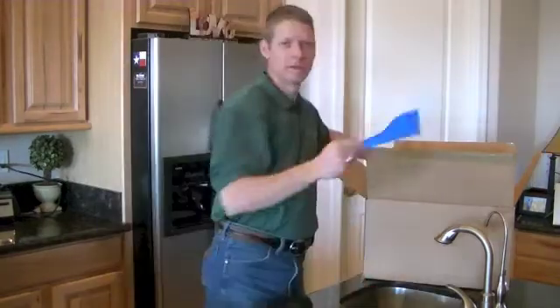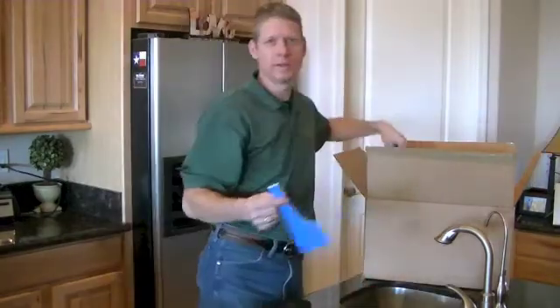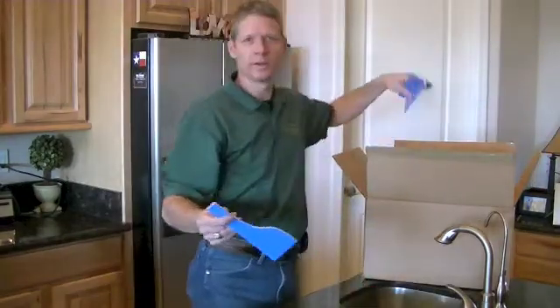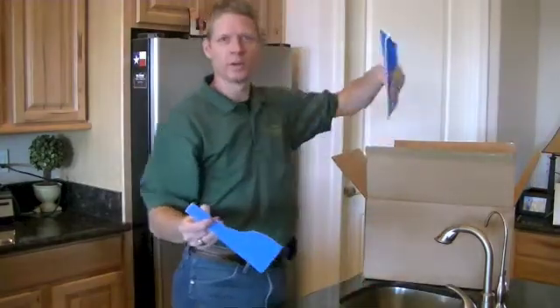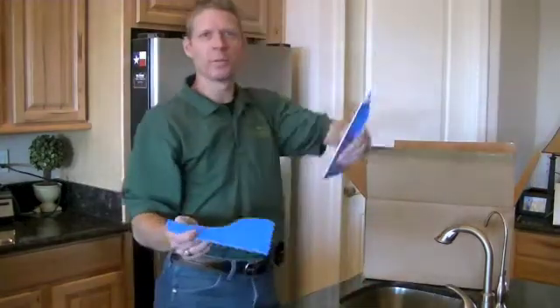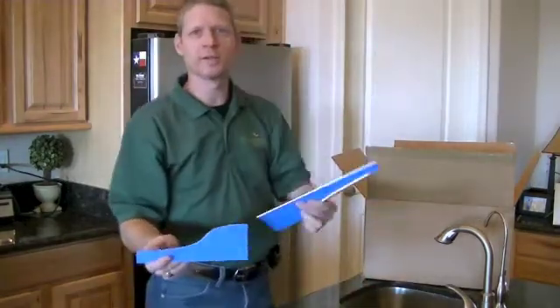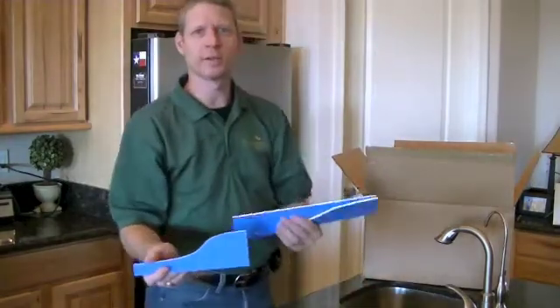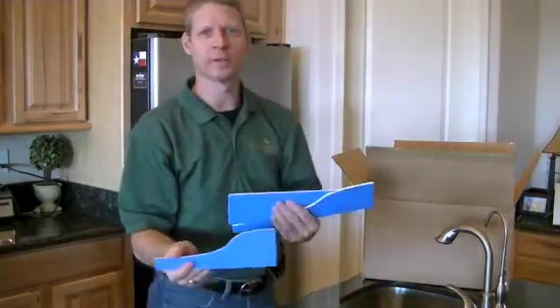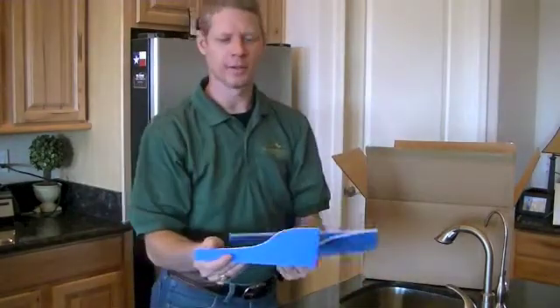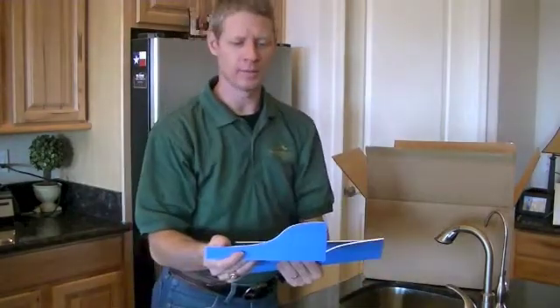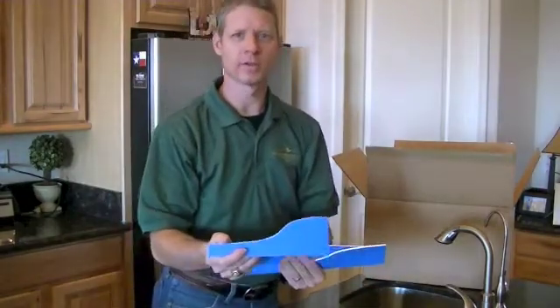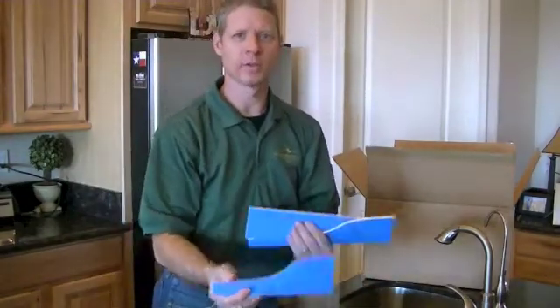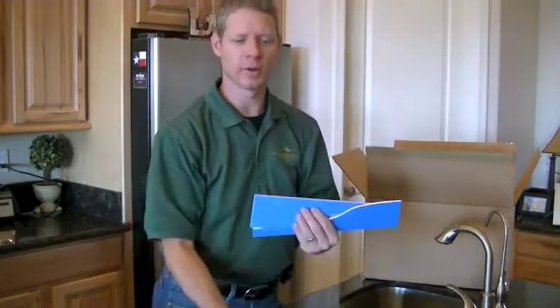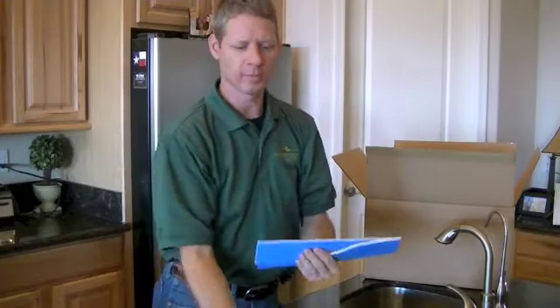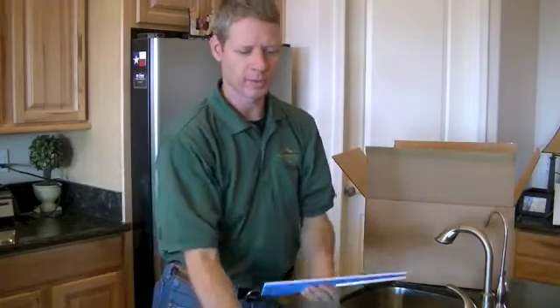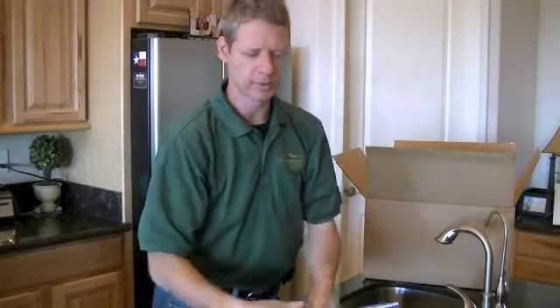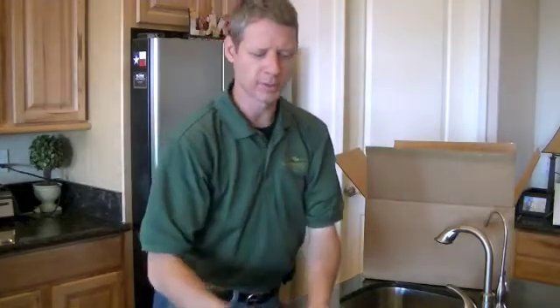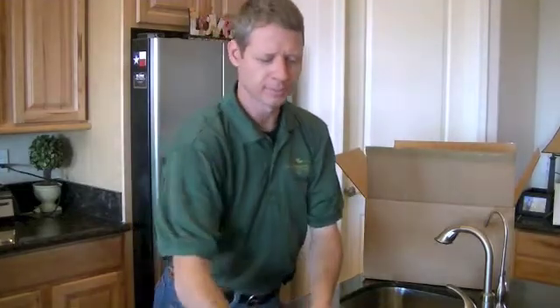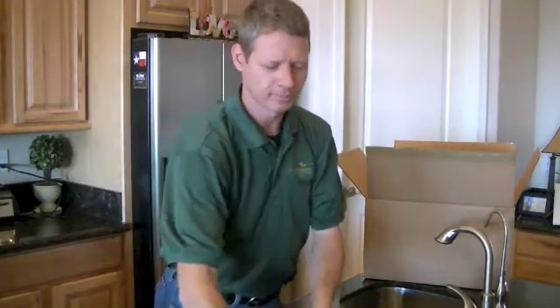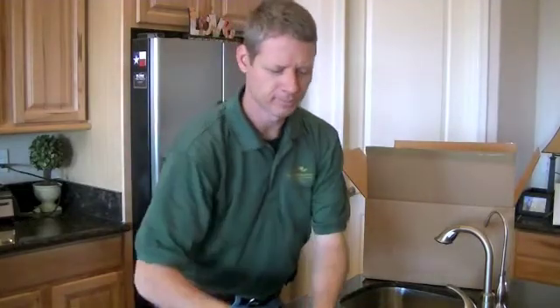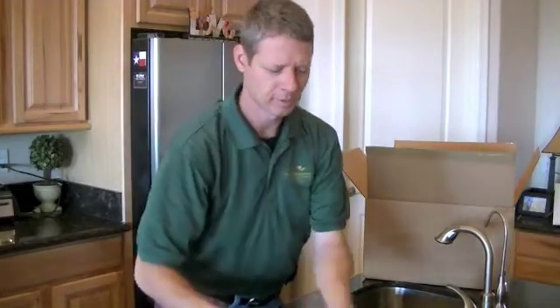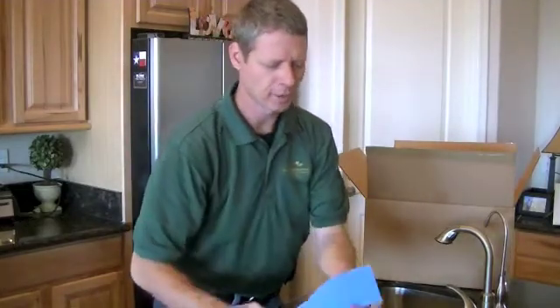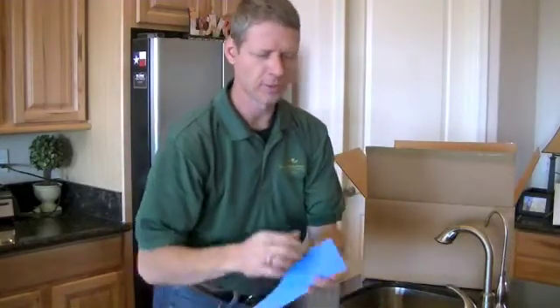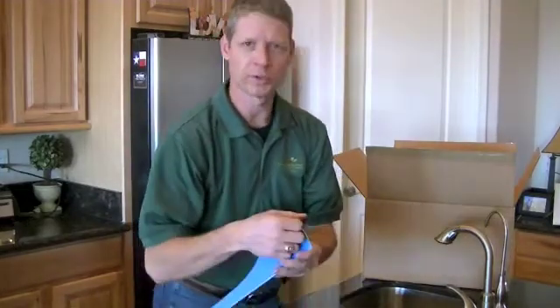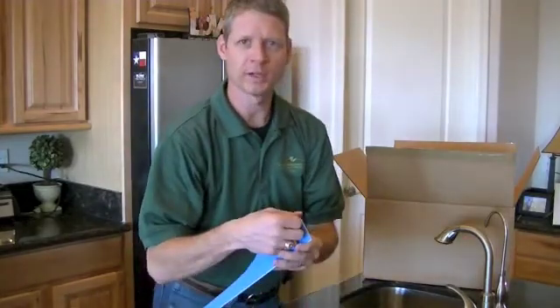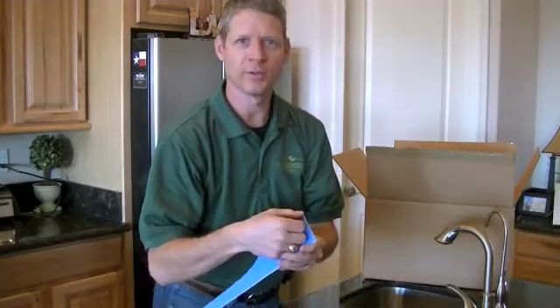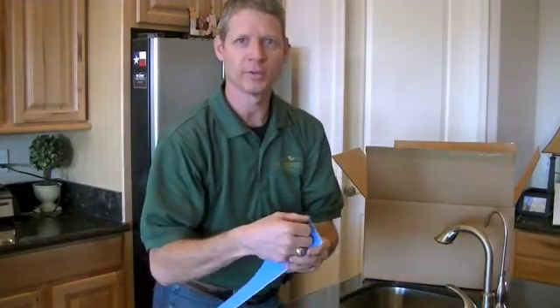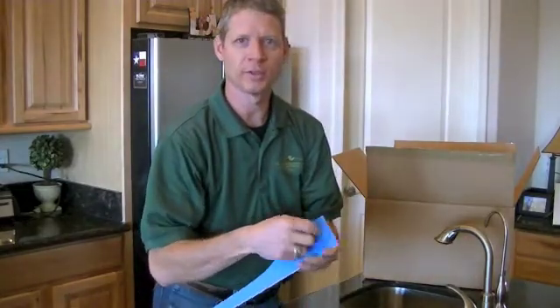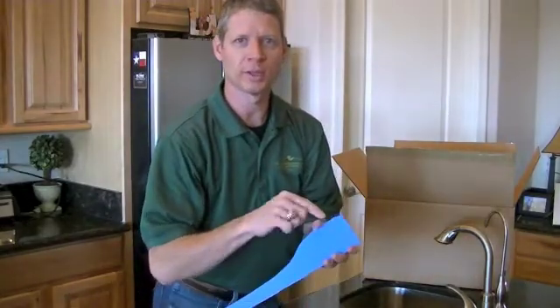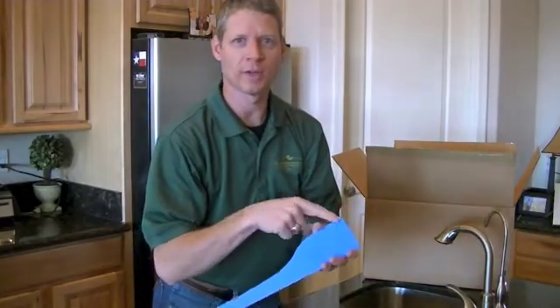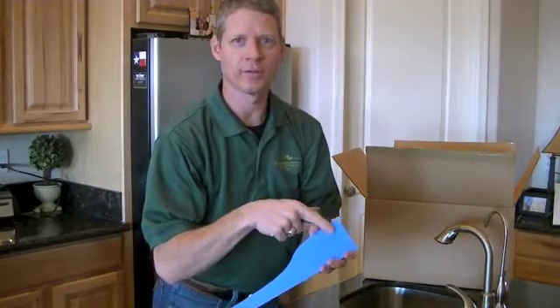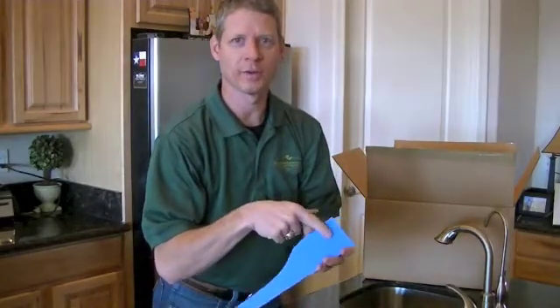These are the trim pieces — the parts that go around the bottom of the system. They come with a protective film that just peels off.